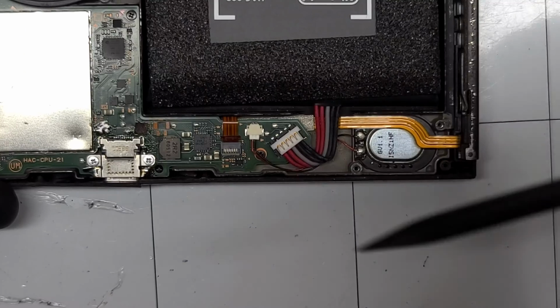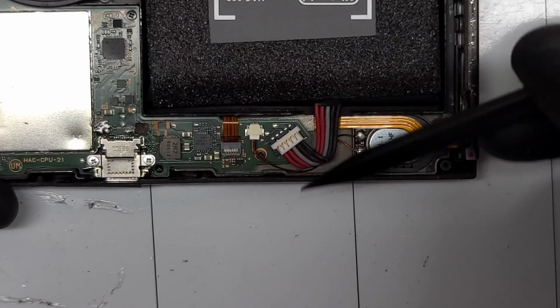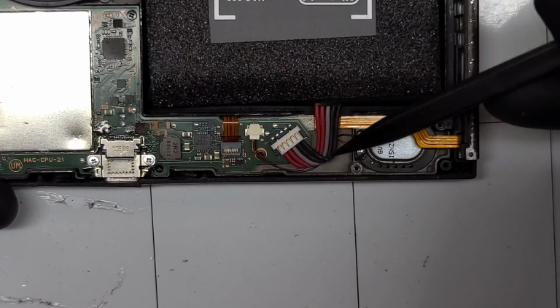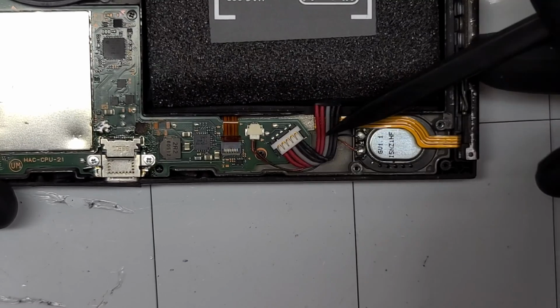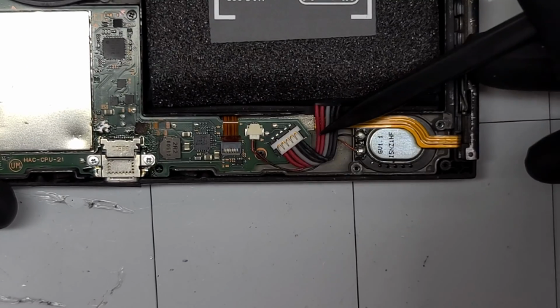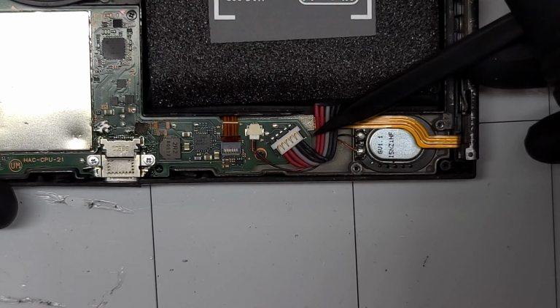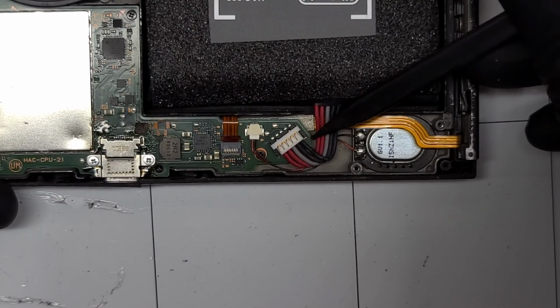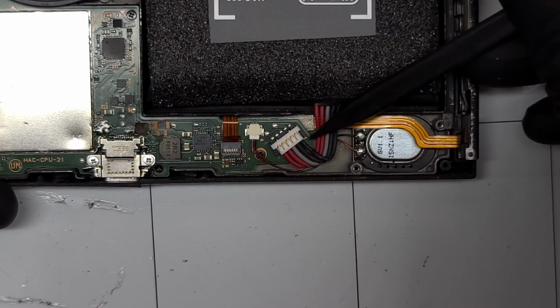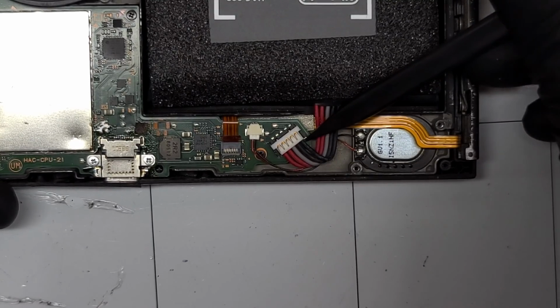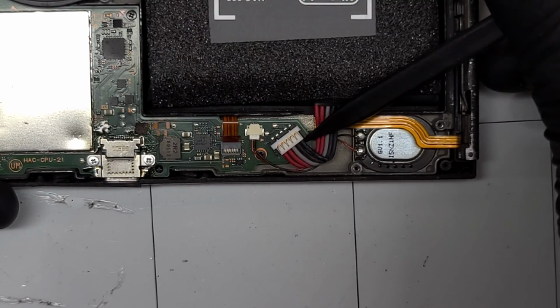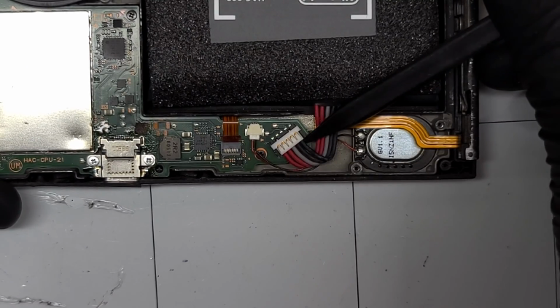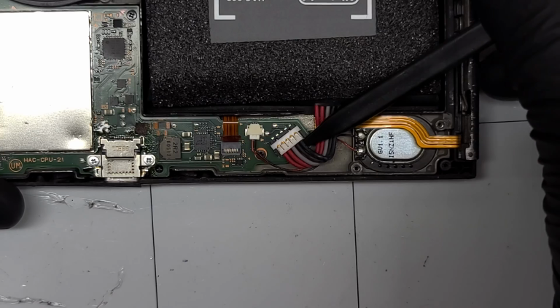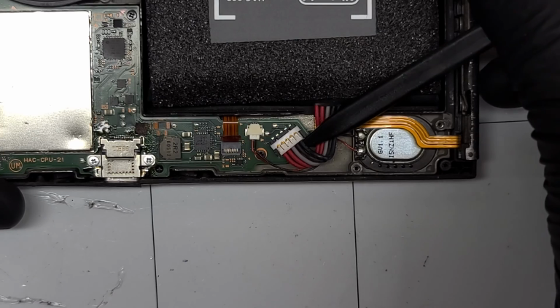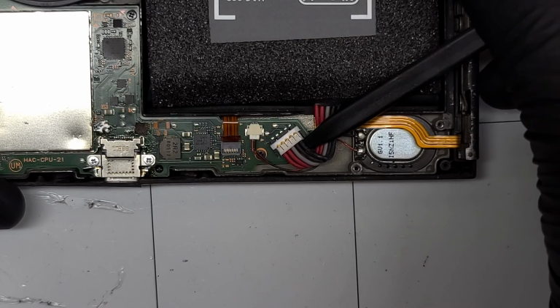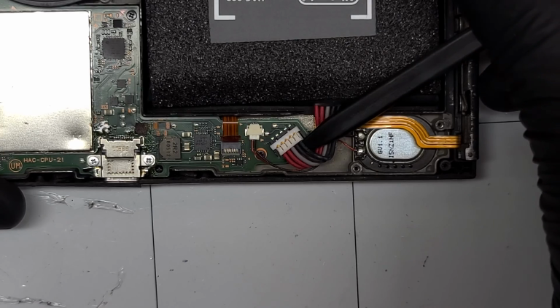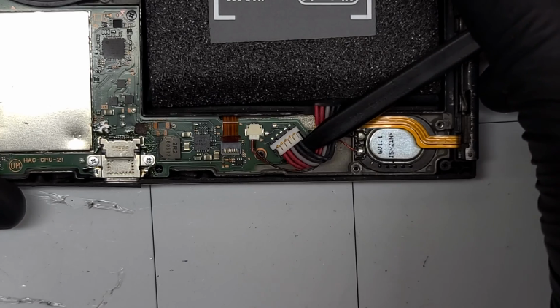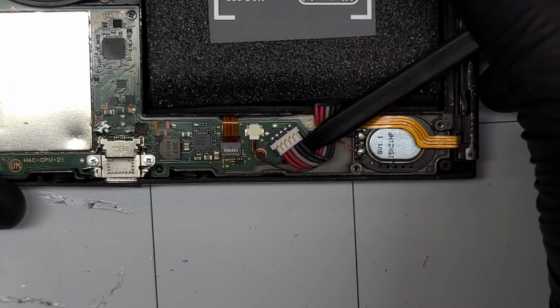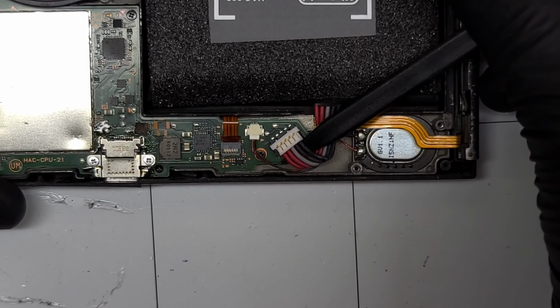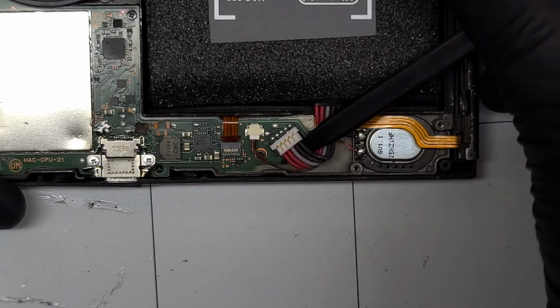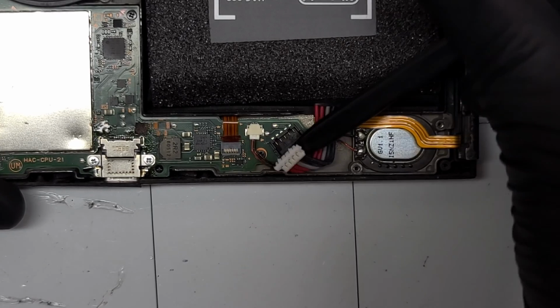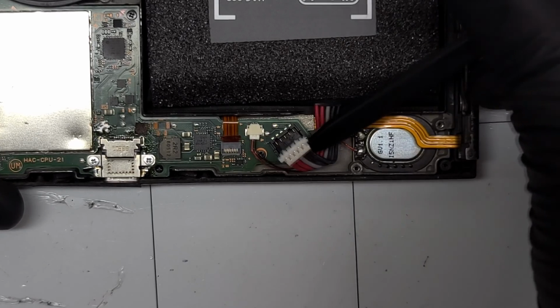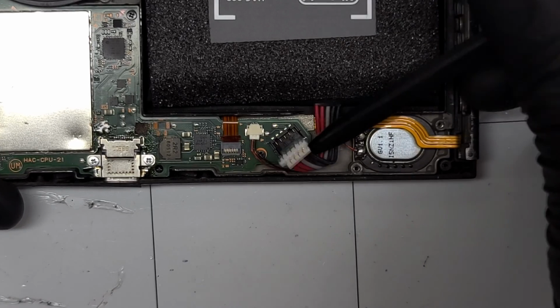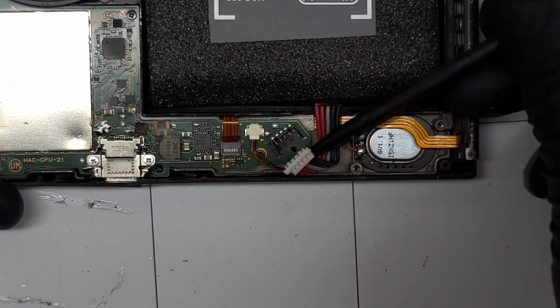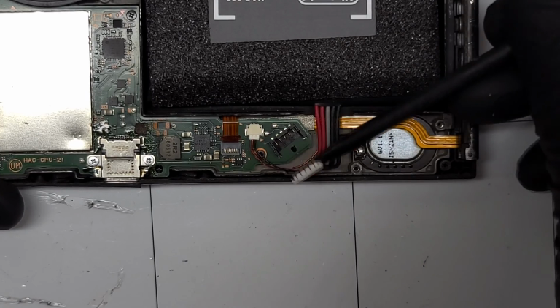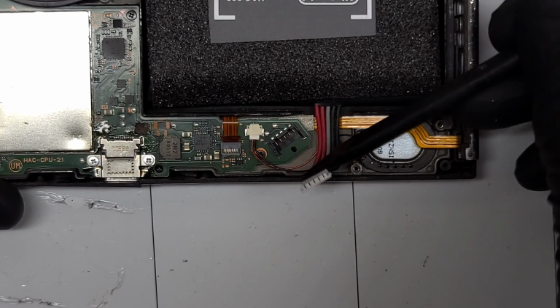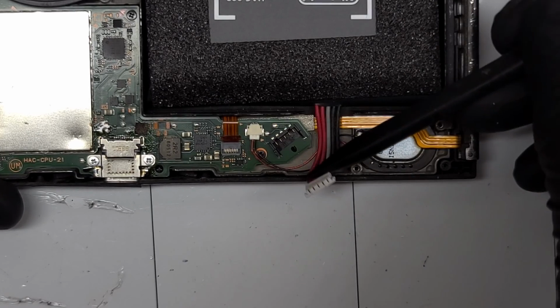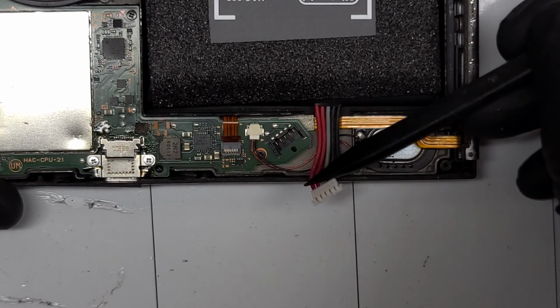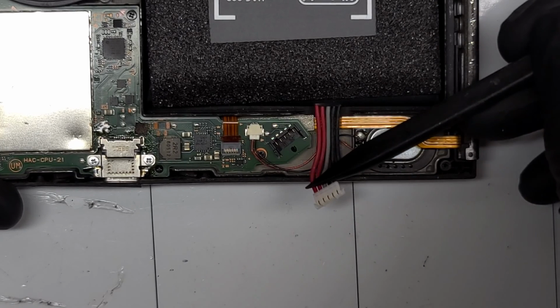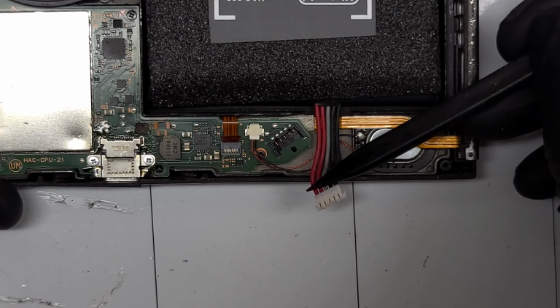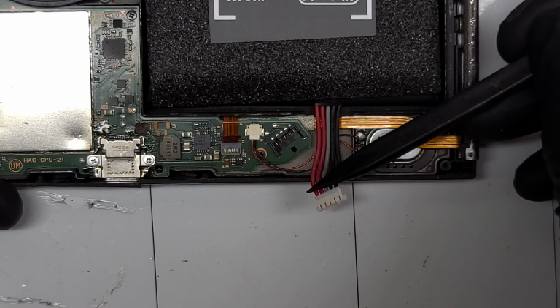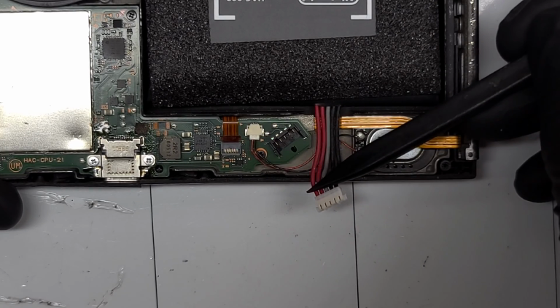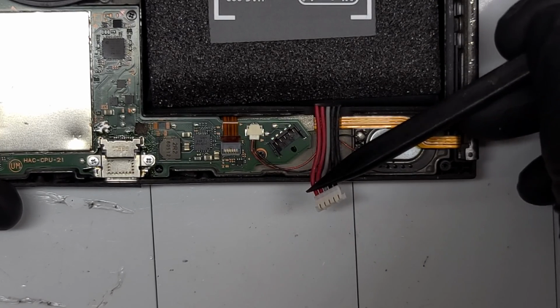Before going any further it's time to disconnect the battery. A sliding plastic spudger below the white plastic will safely detach it.